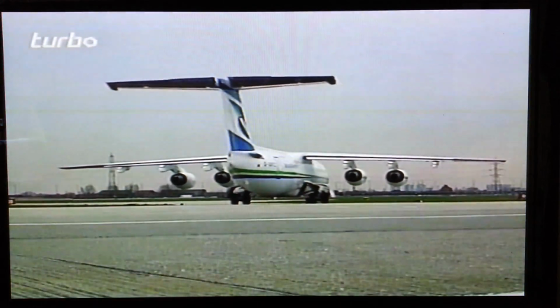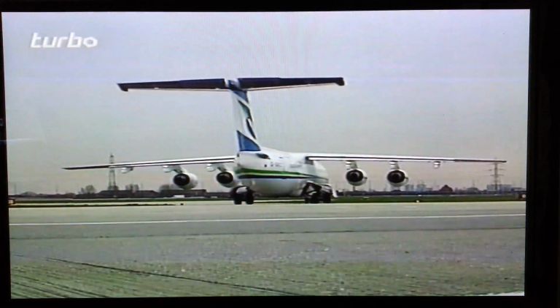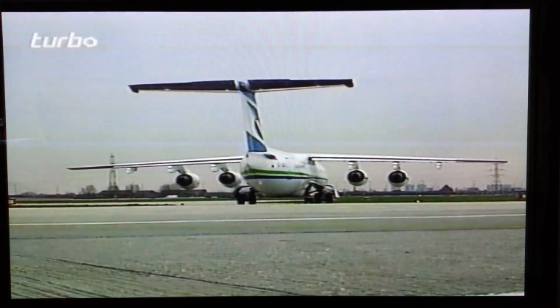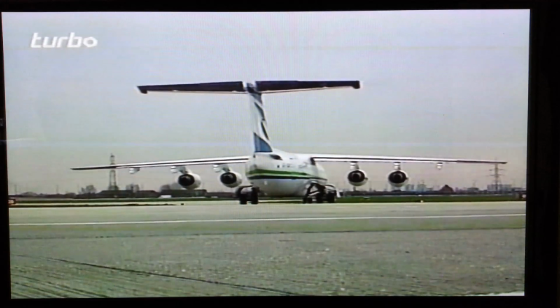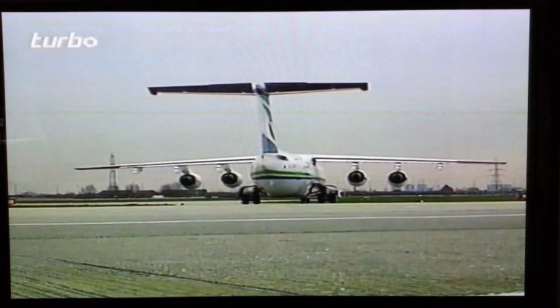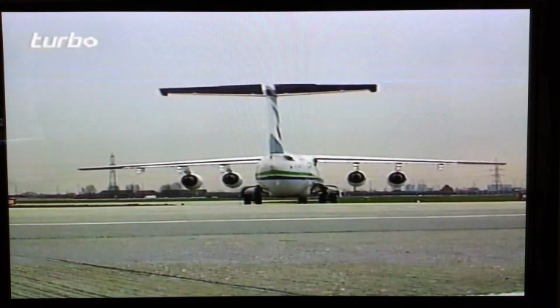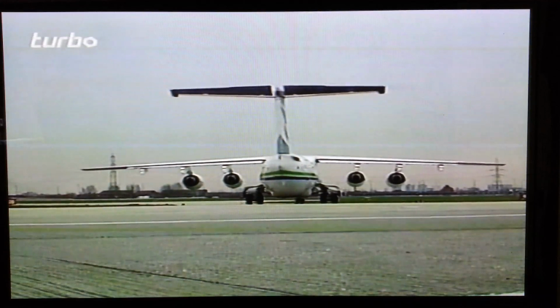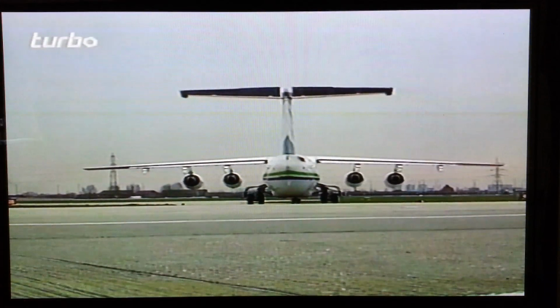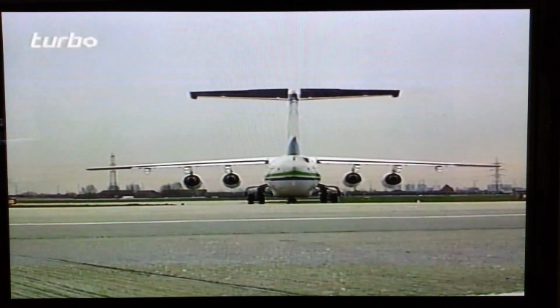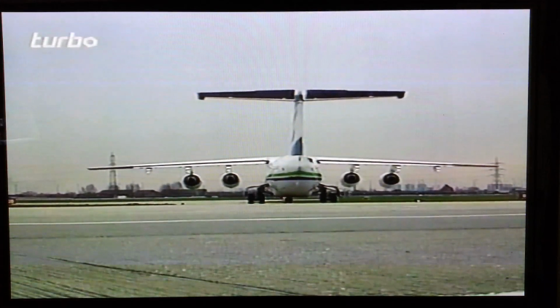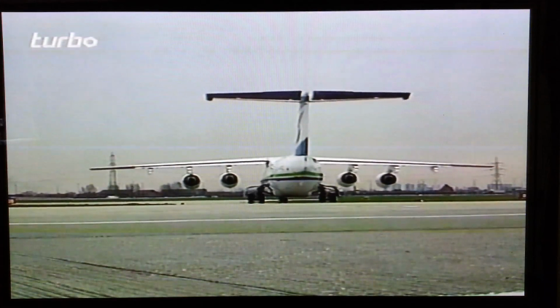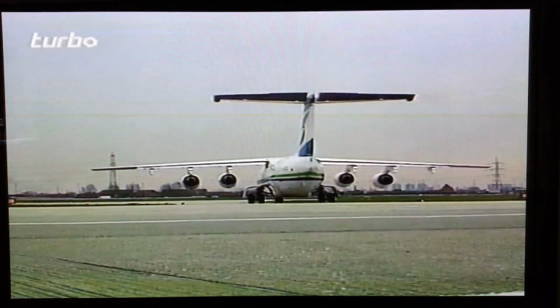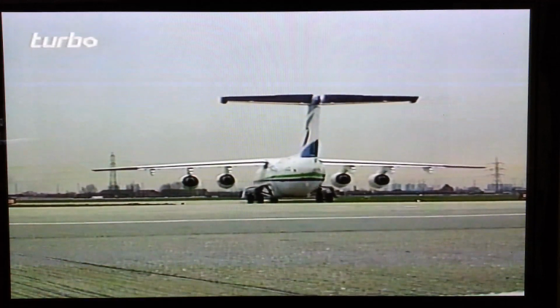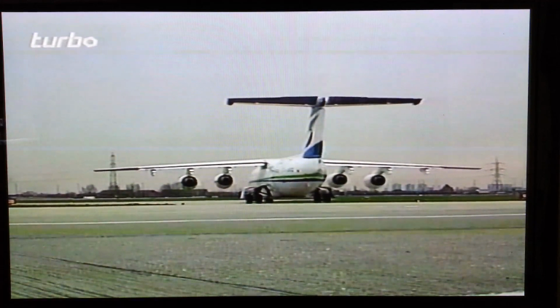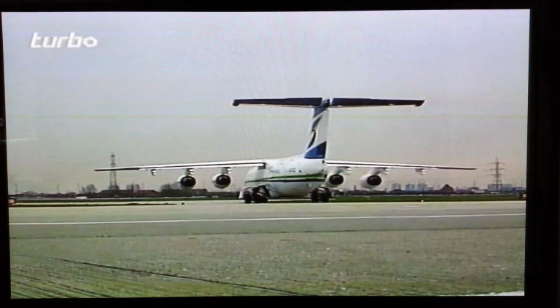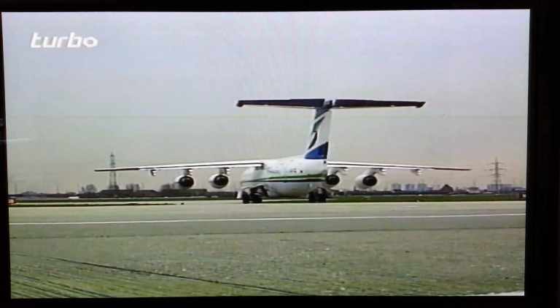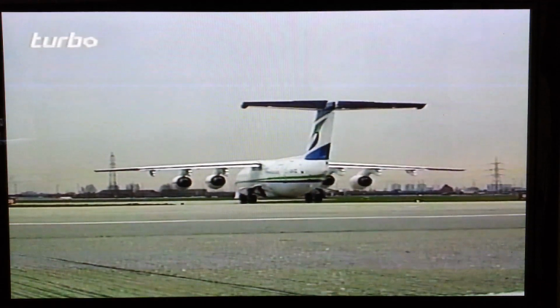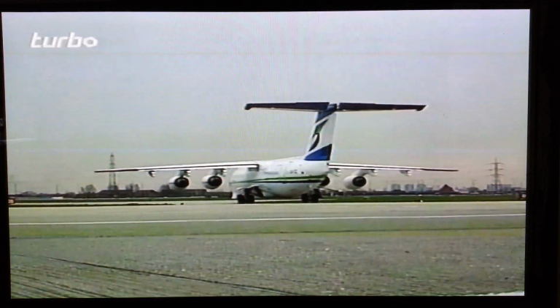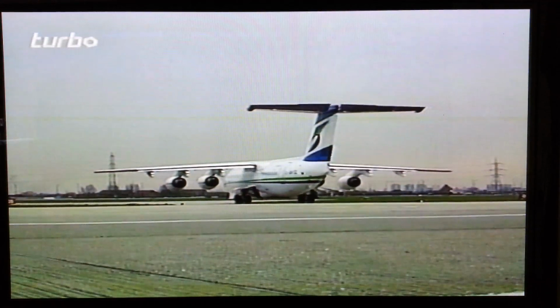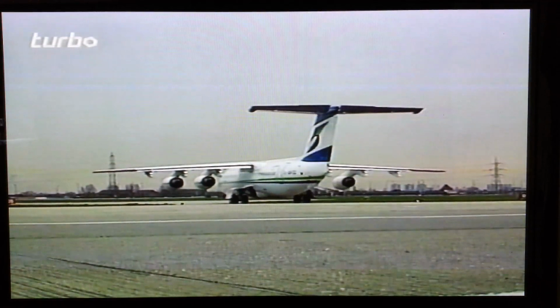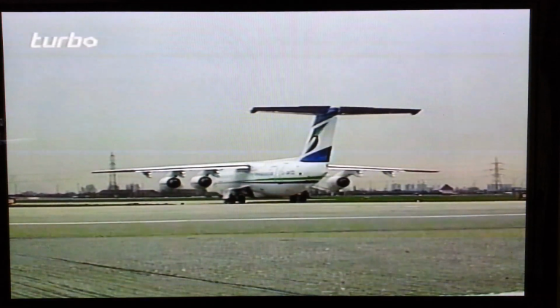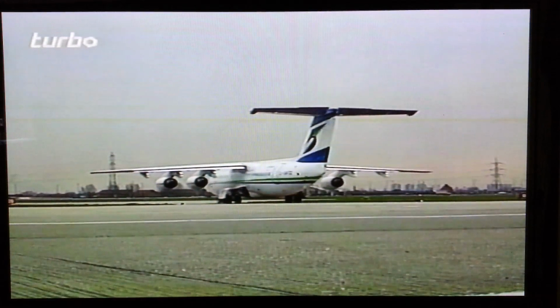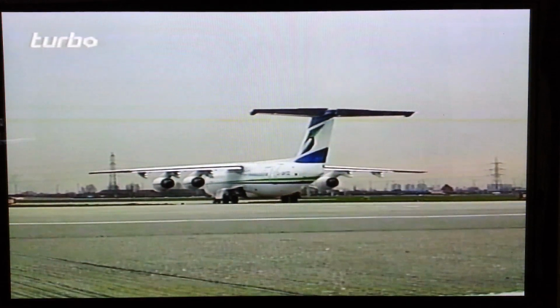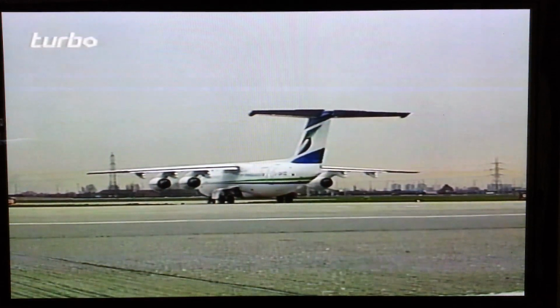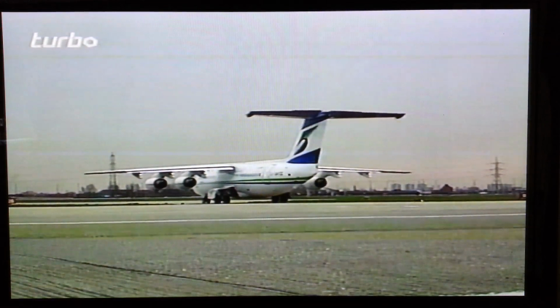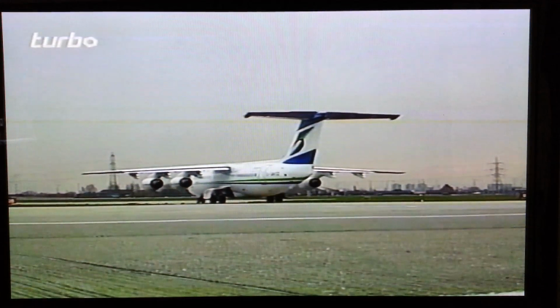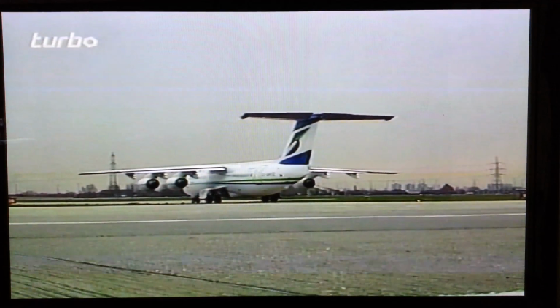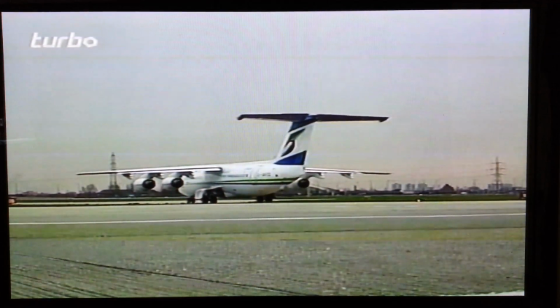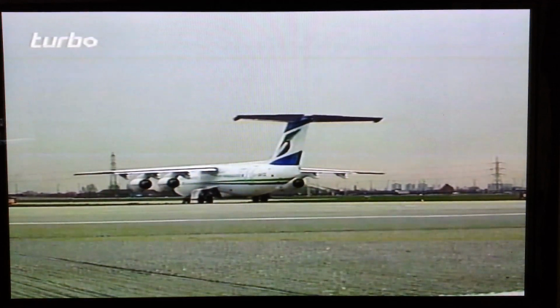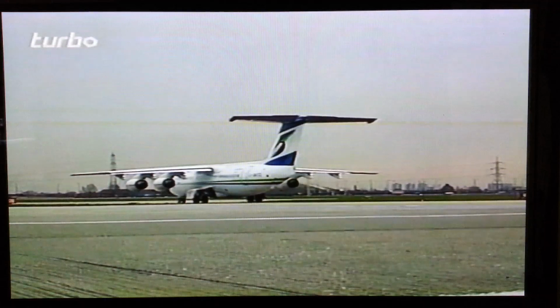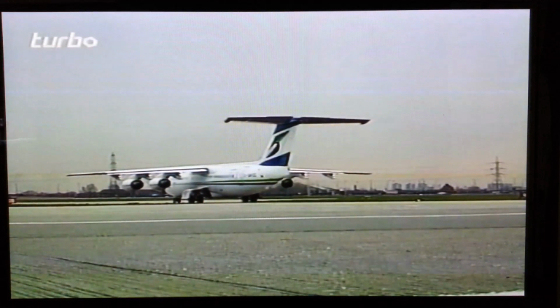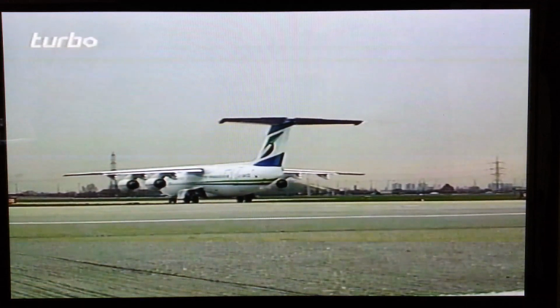The flap setting may seem a modest setting for take-off on today's jets, but on the 146 it provides a phenomenal amount of lift.